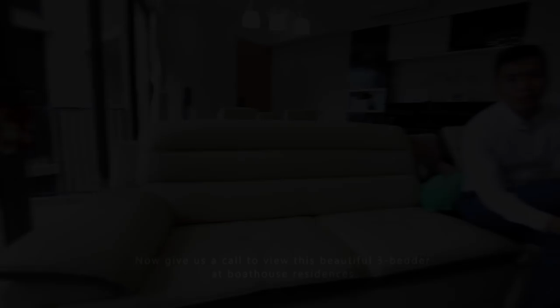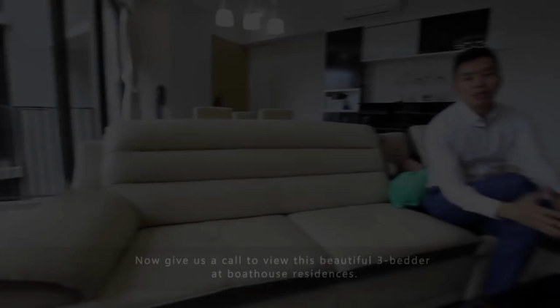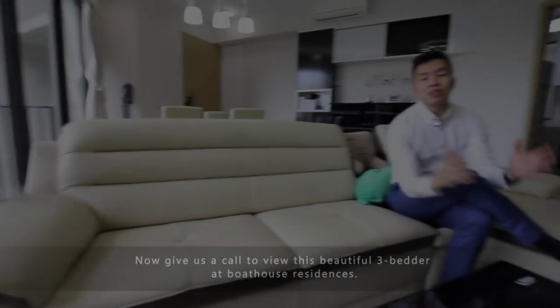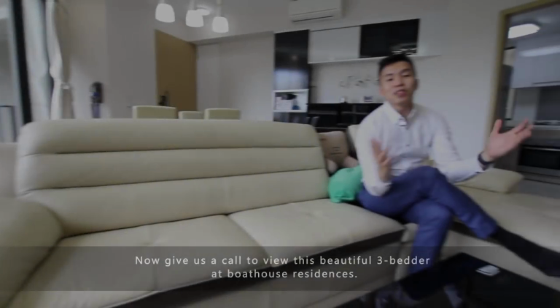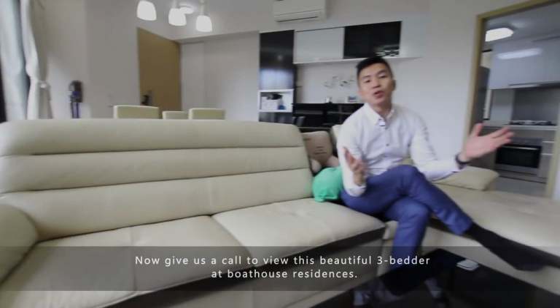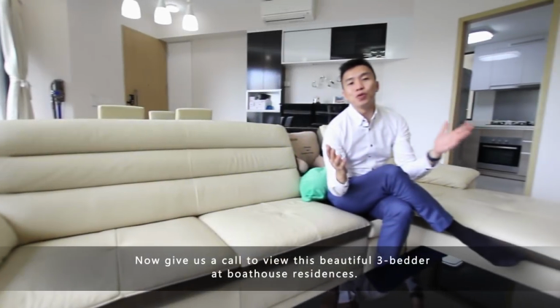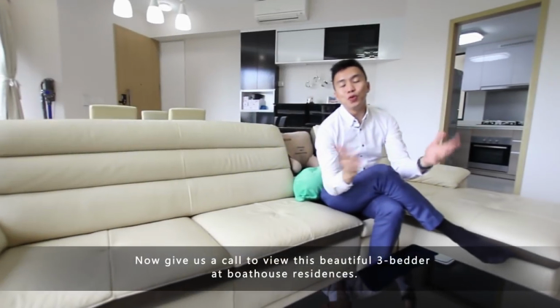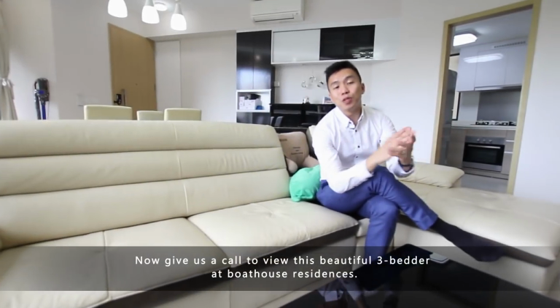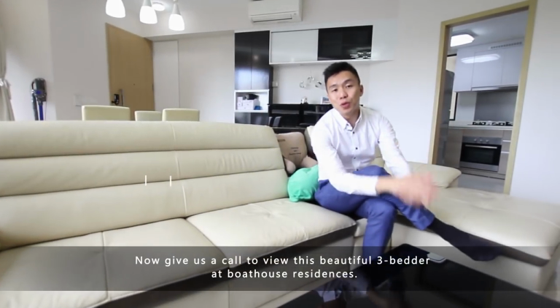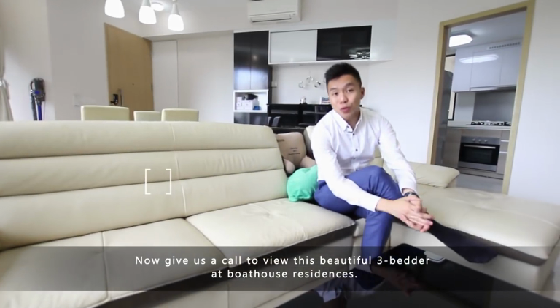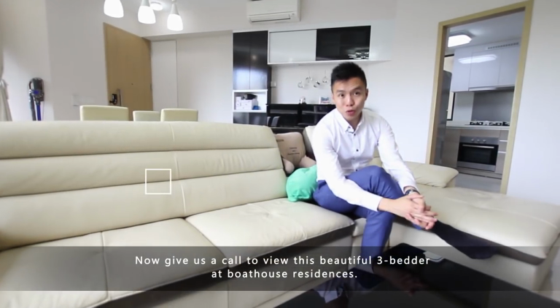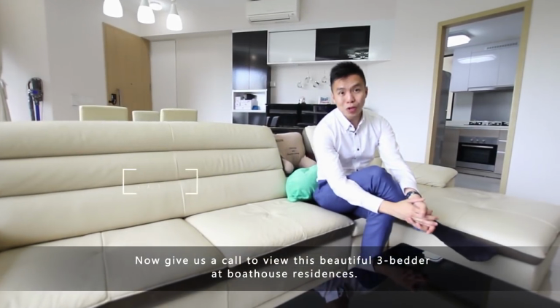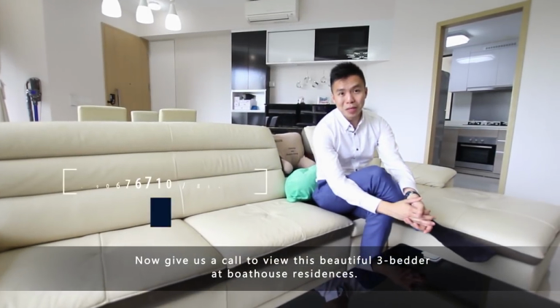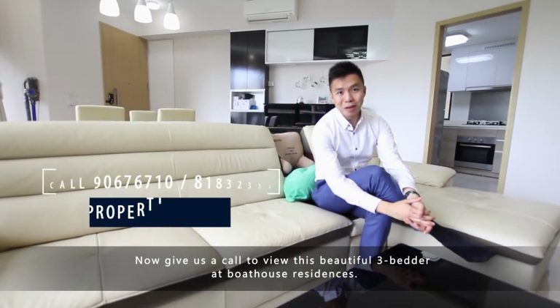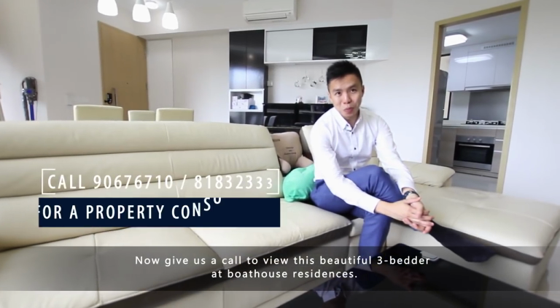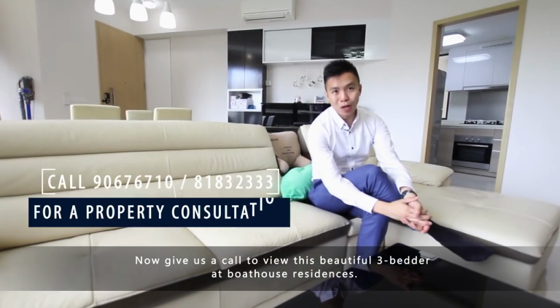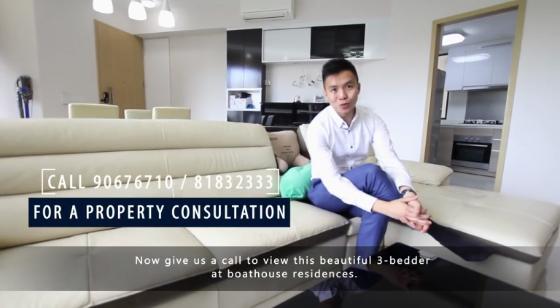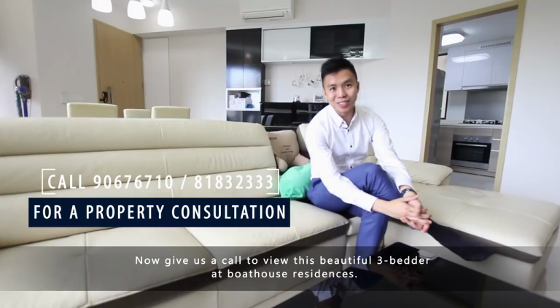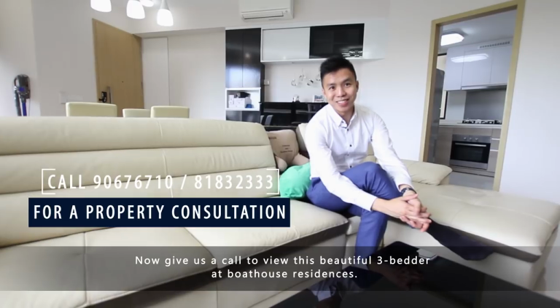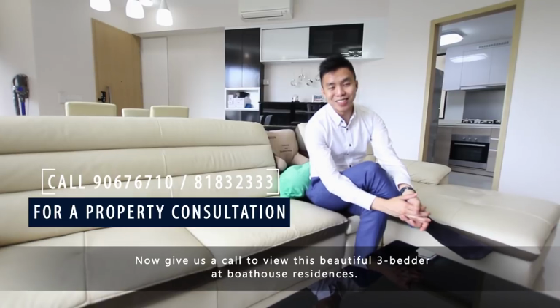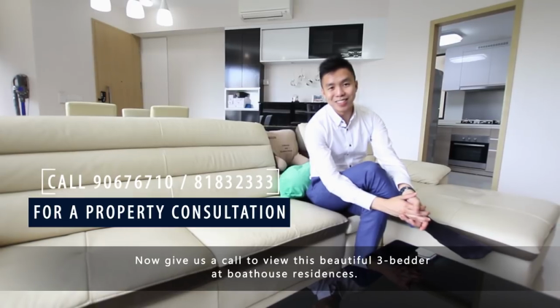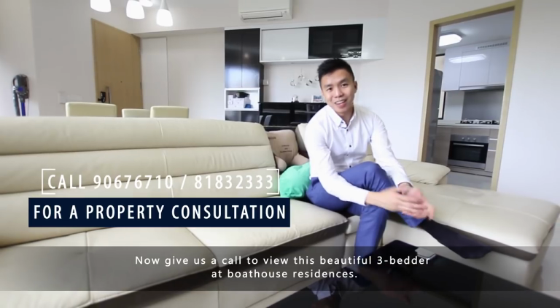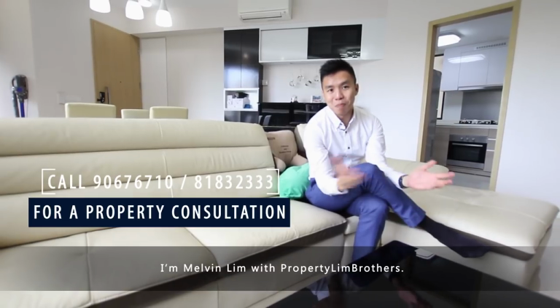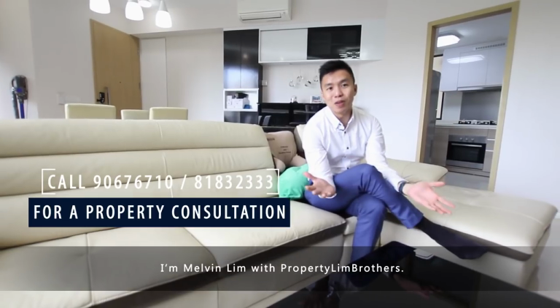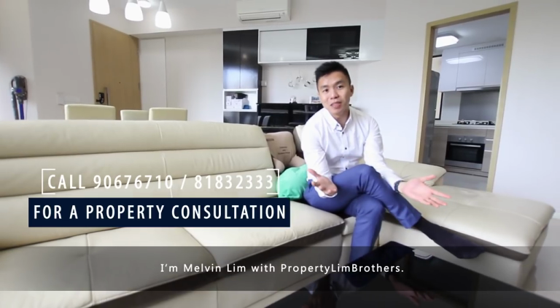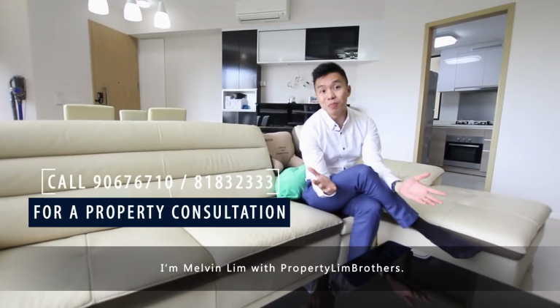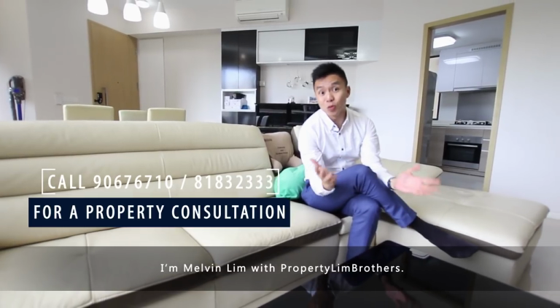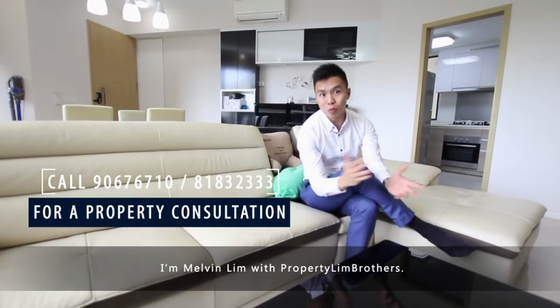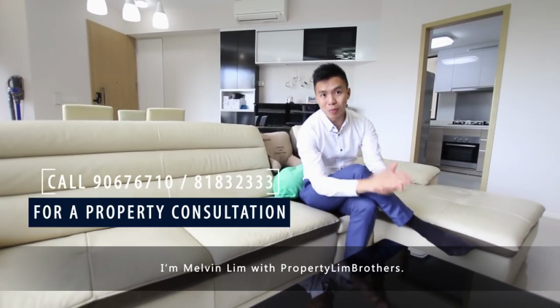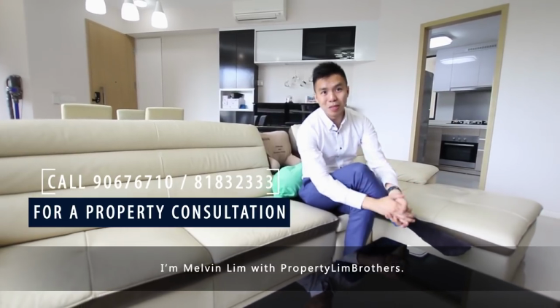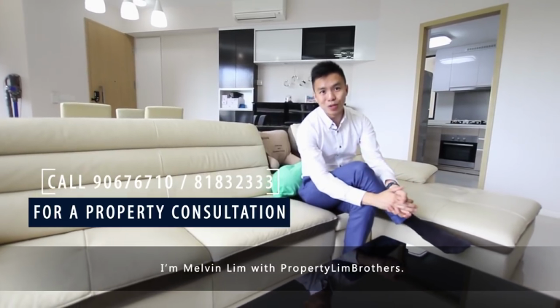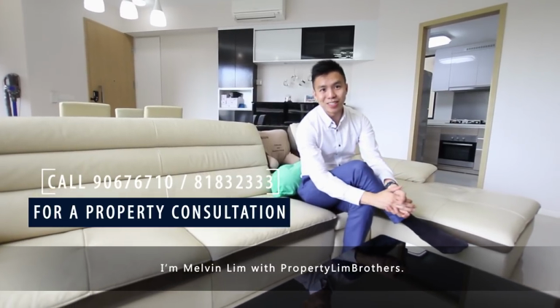I'm just going to record the truly beautiful three-bedder at Boathouse Residences. I'm Melvin Lim with Bobby Lim Brothers.